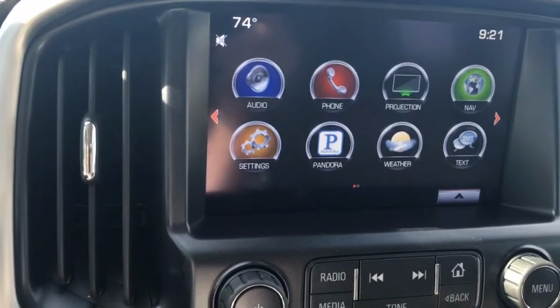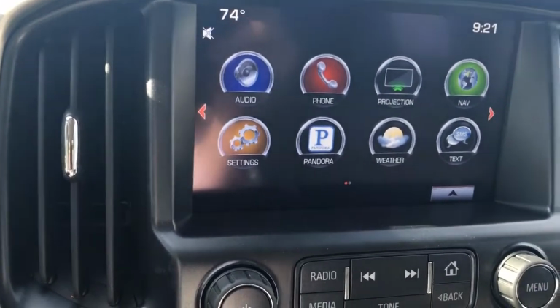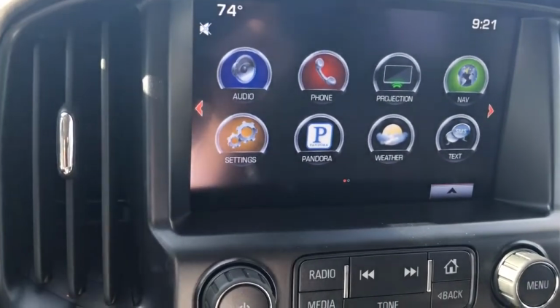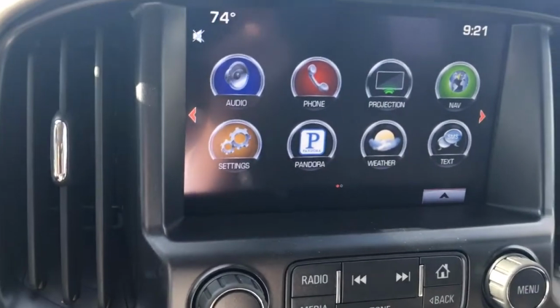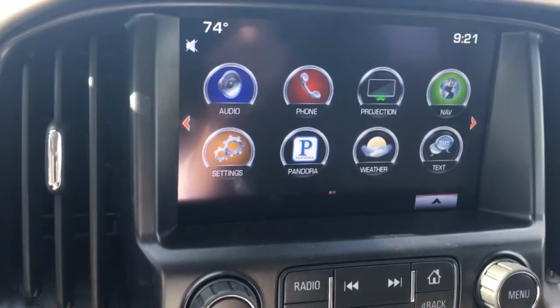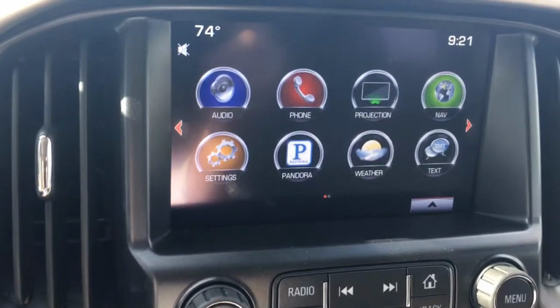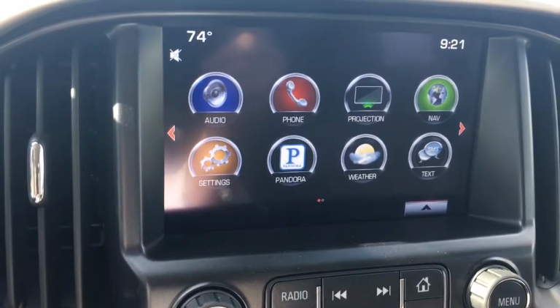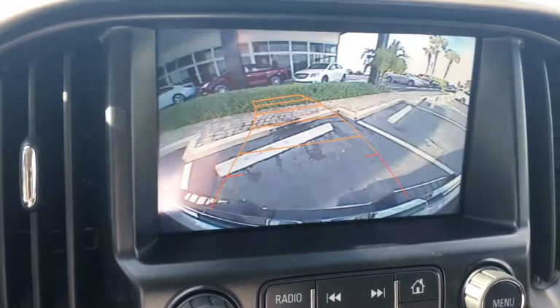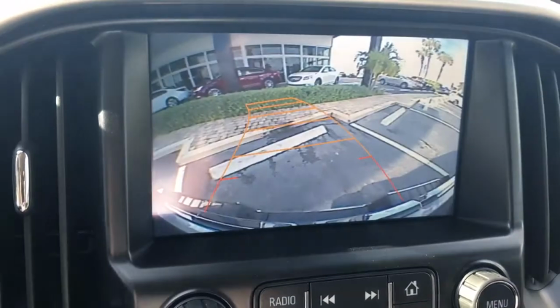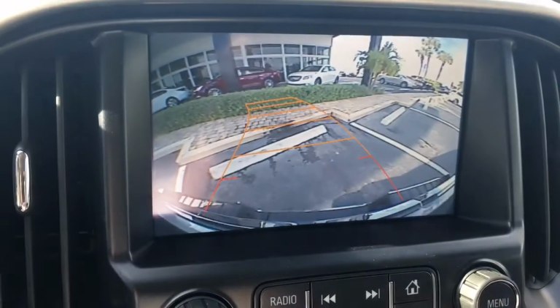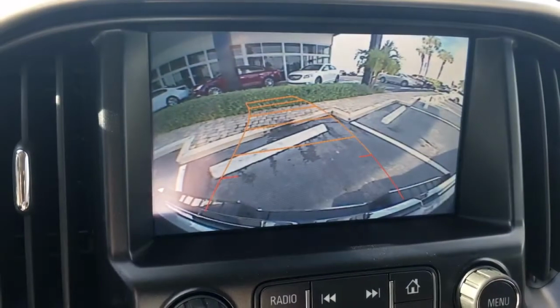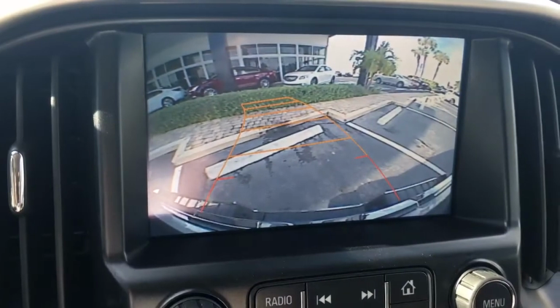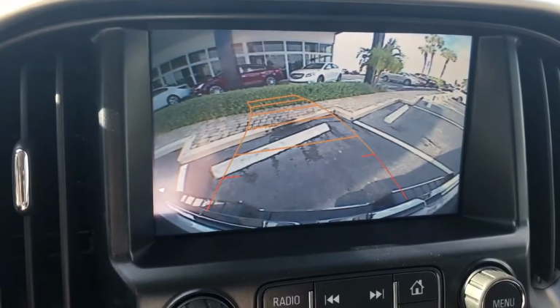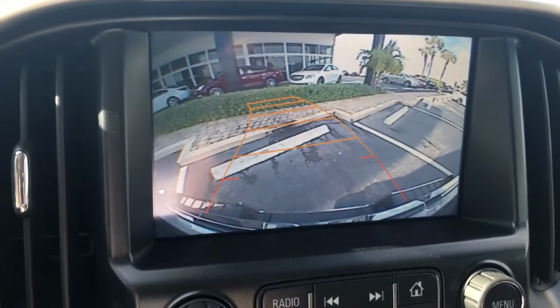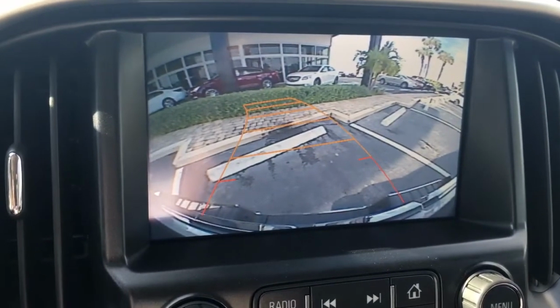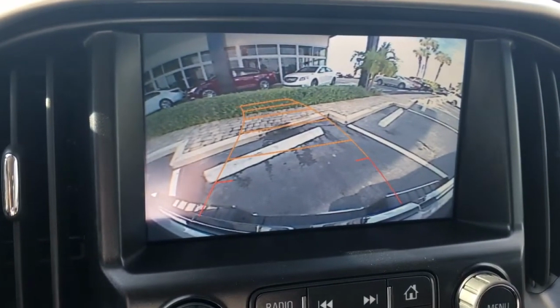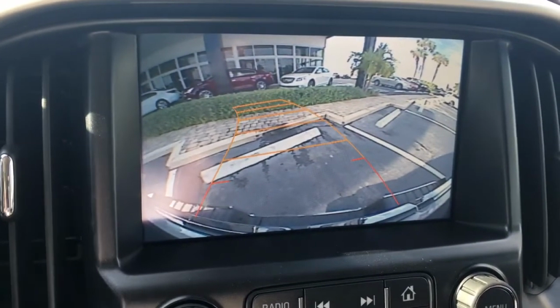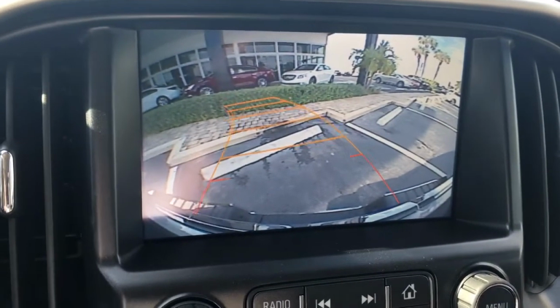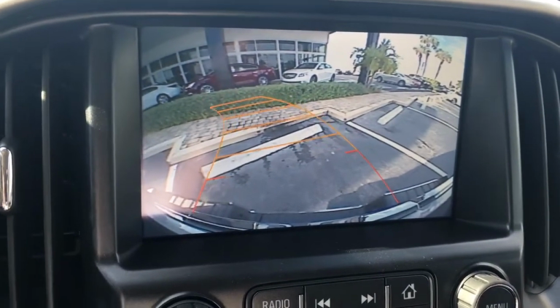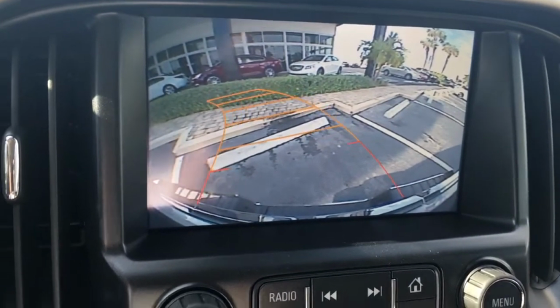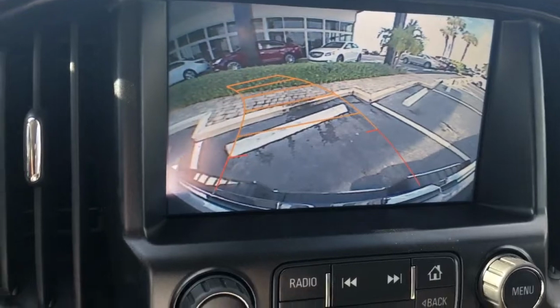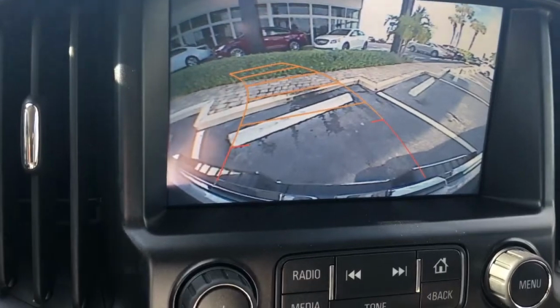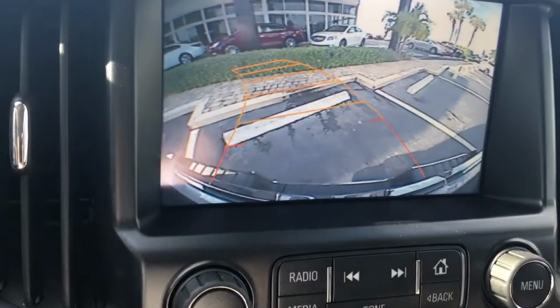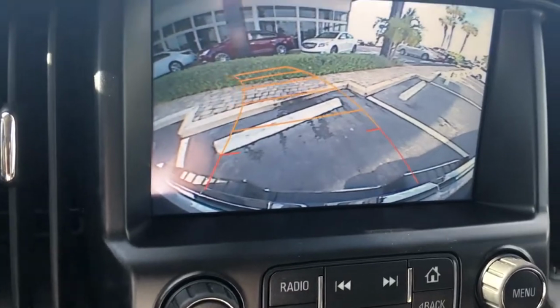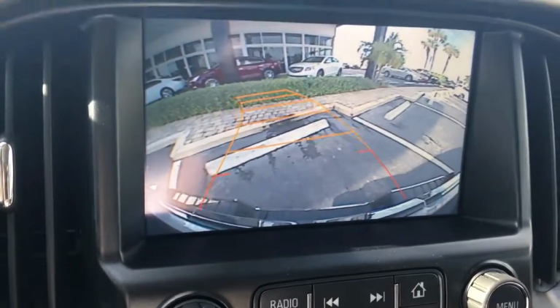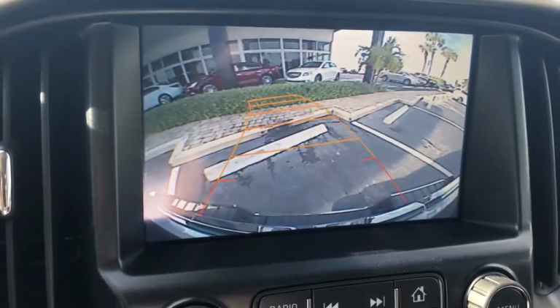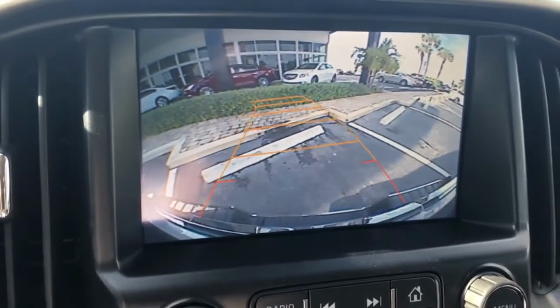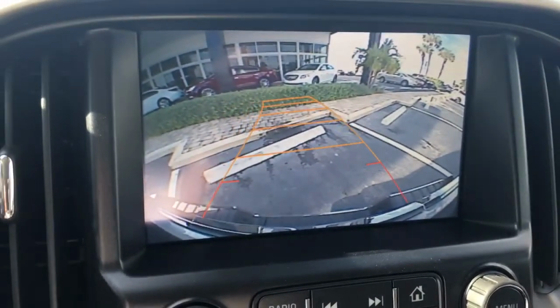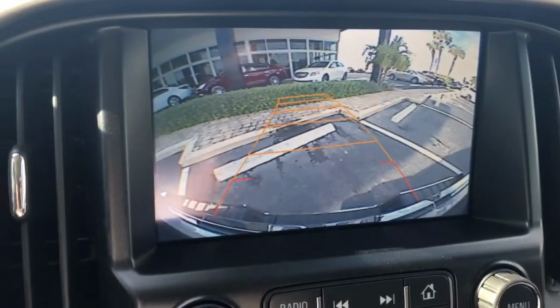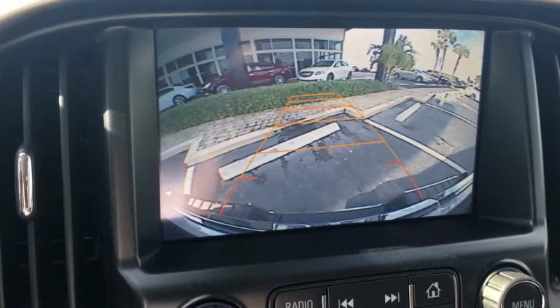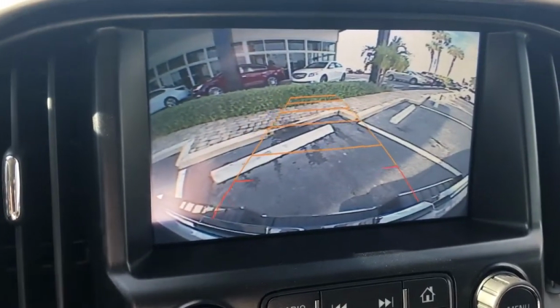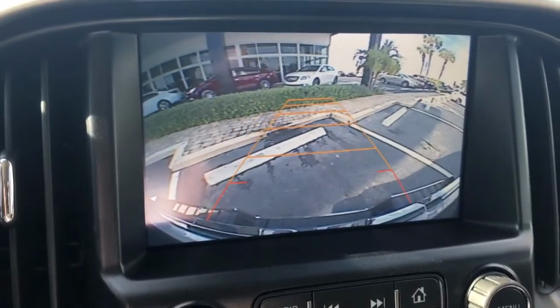I wanted to show you the backup camera. You can see the lines turn as you turn the wheel.